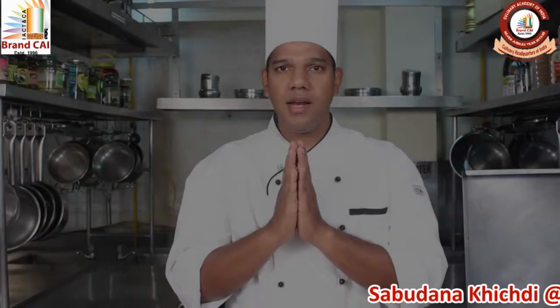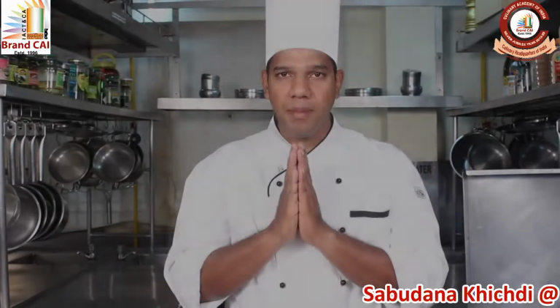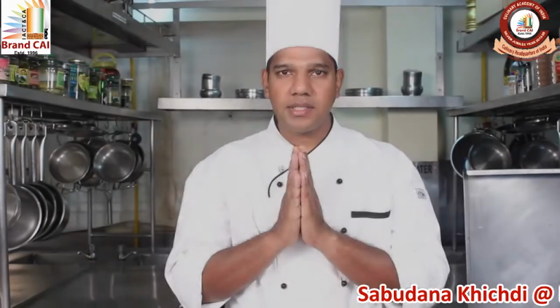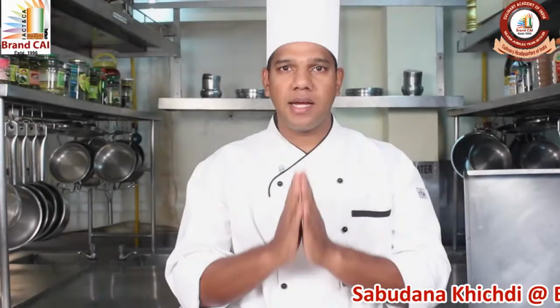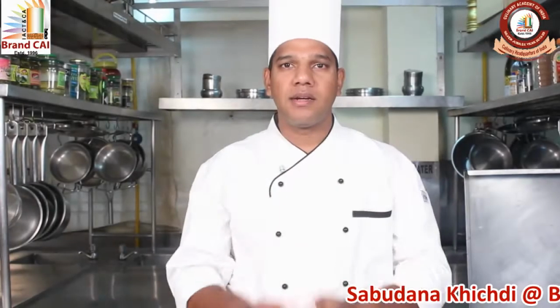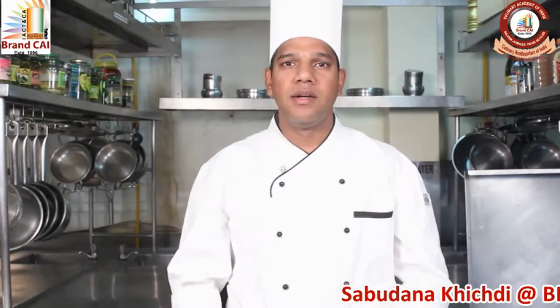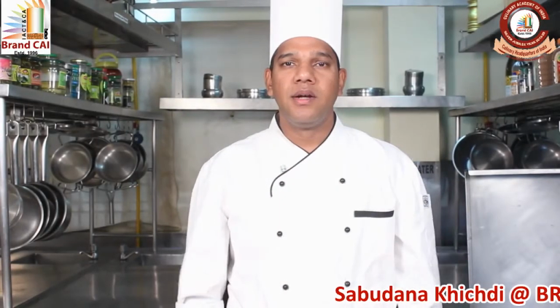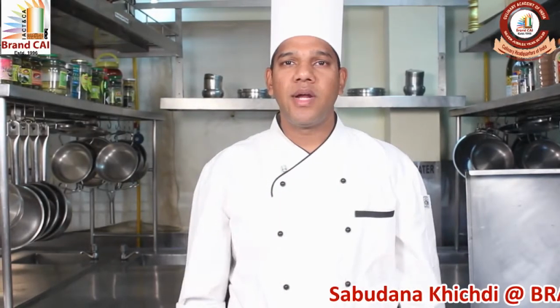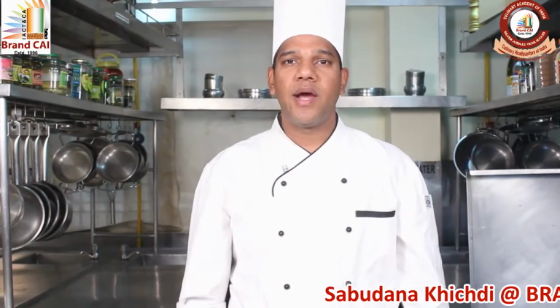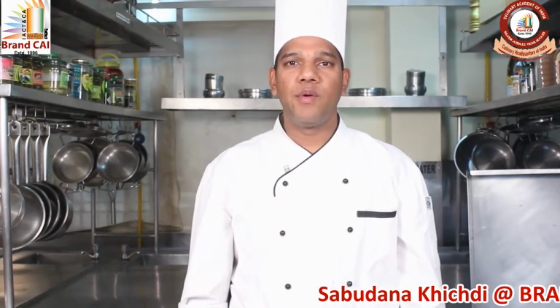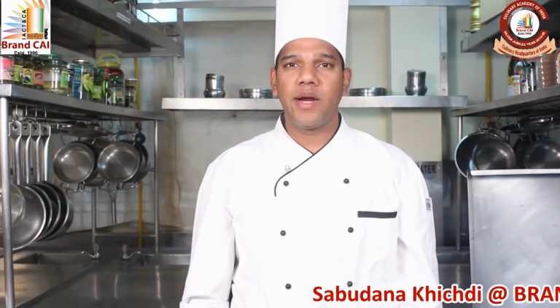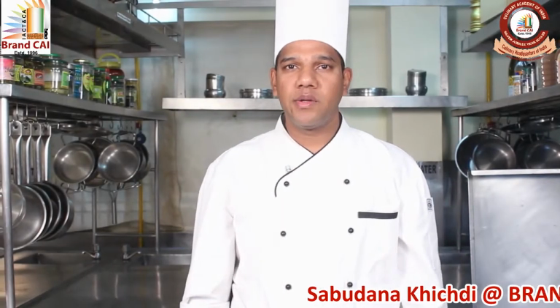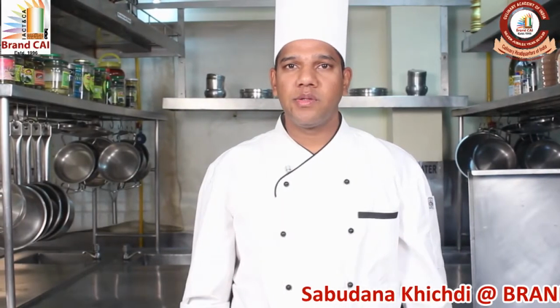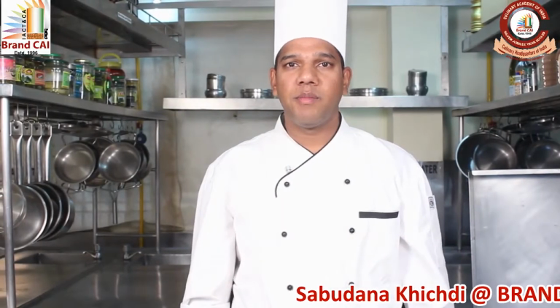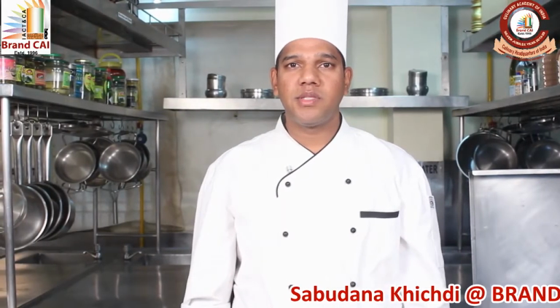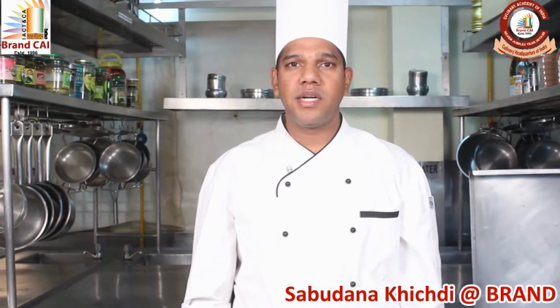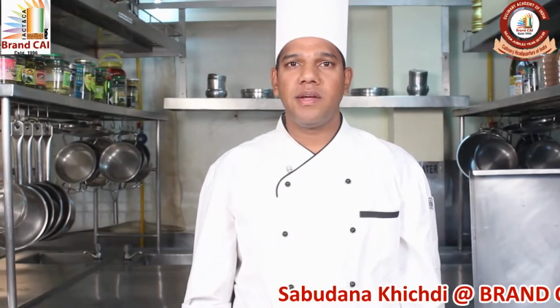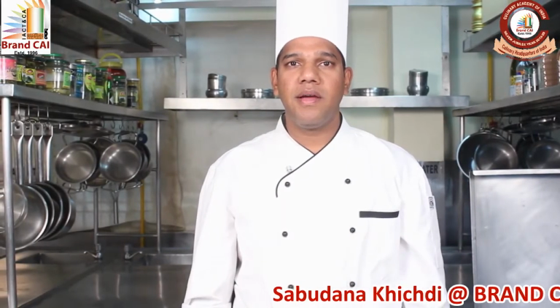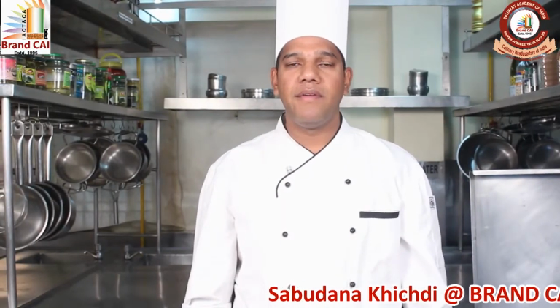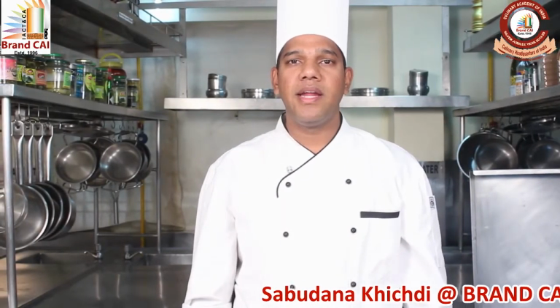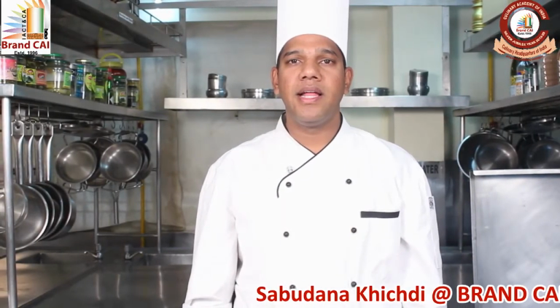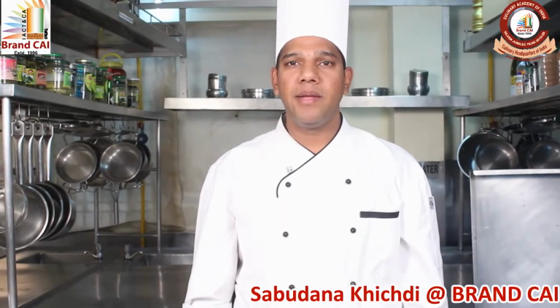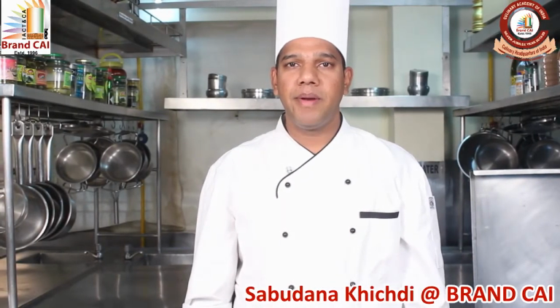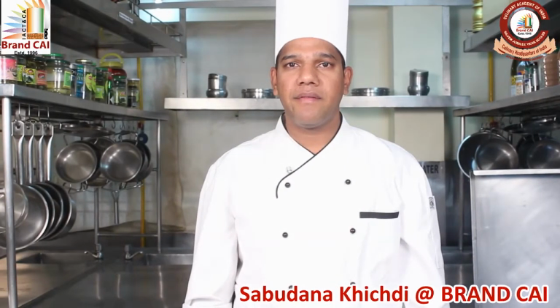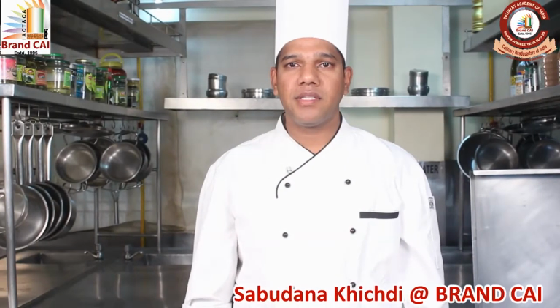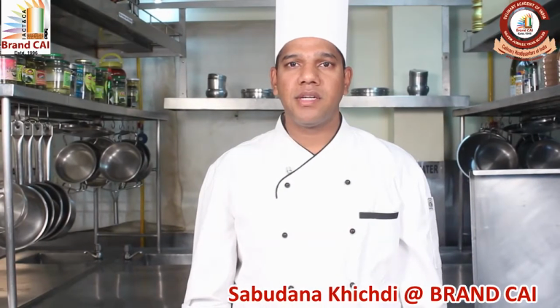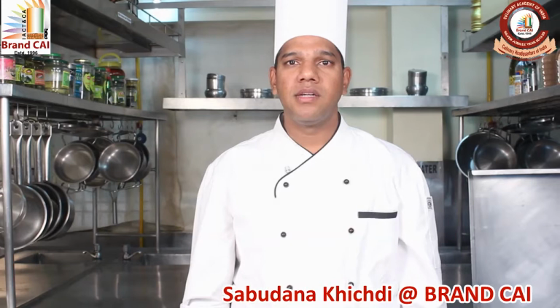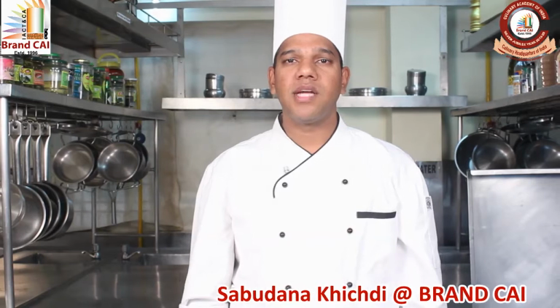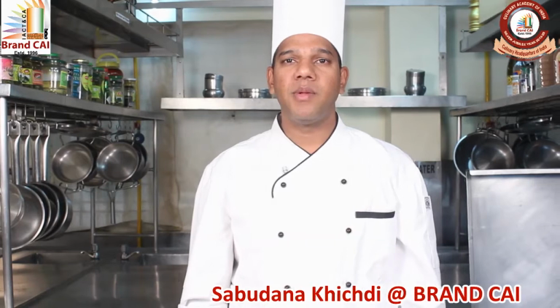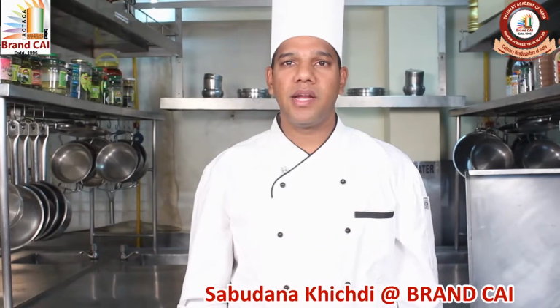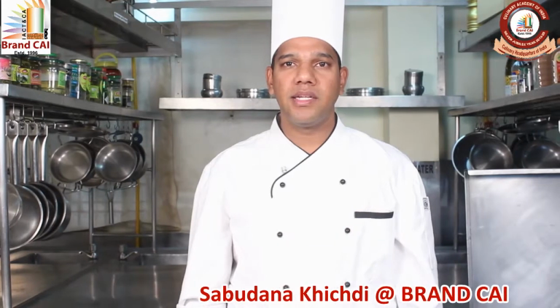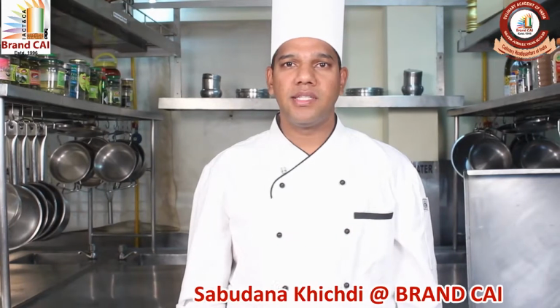Namaskar. Today I would like to demonstrate a very healthy breakfast, Sabudana Khichdi.